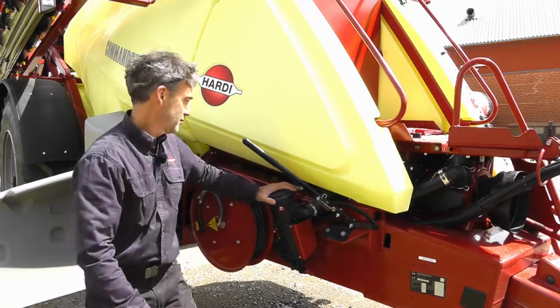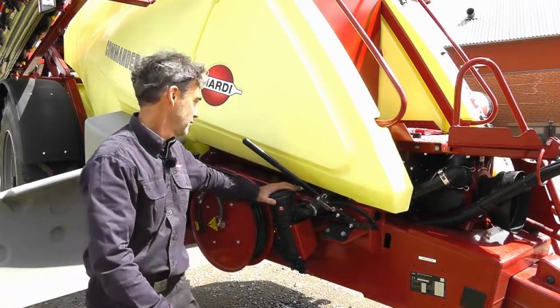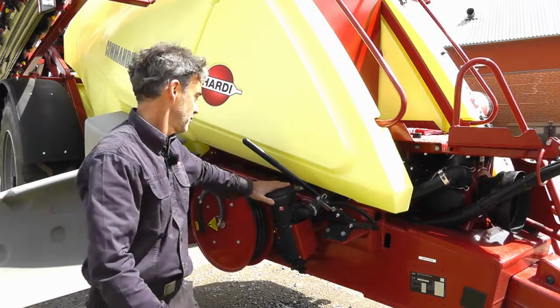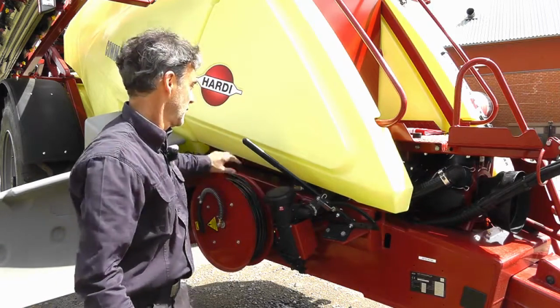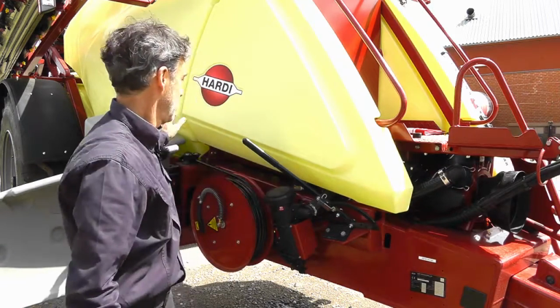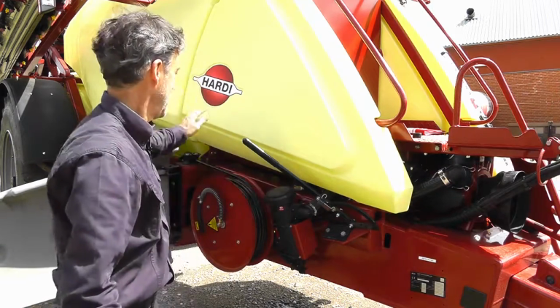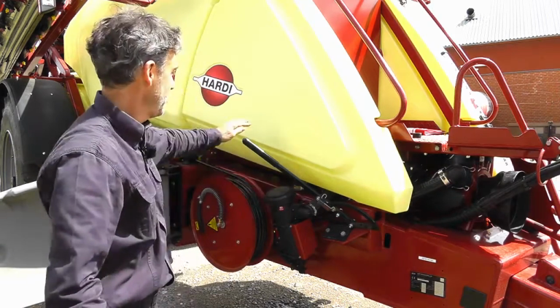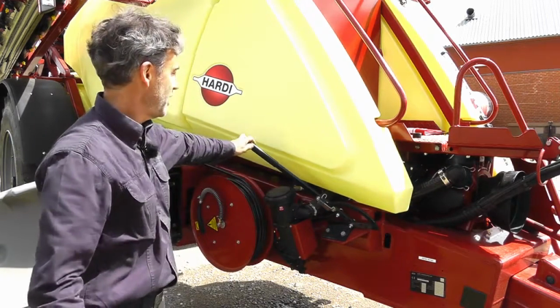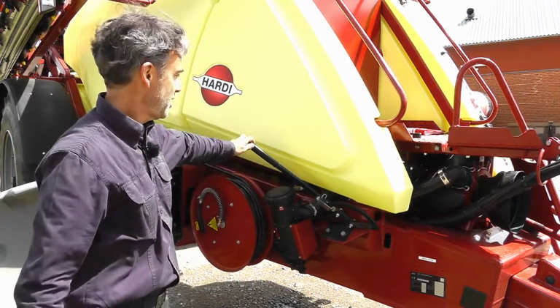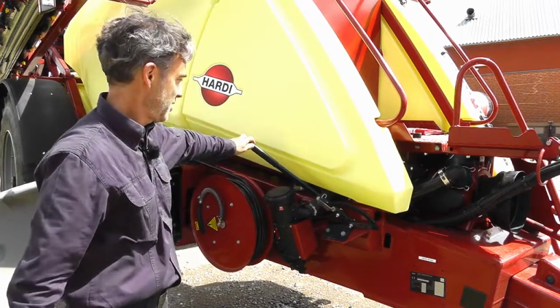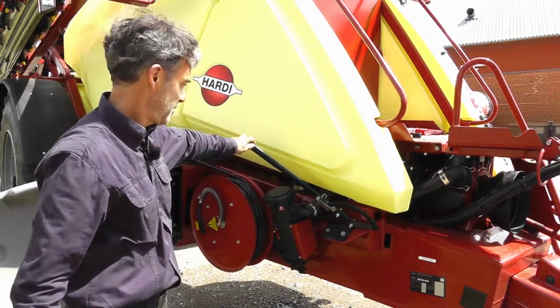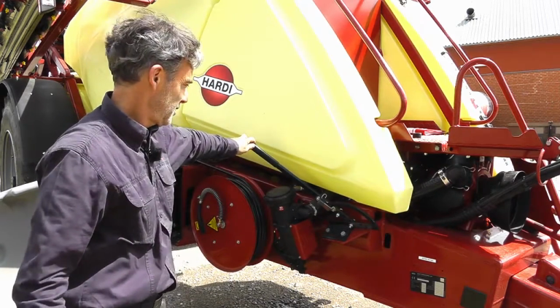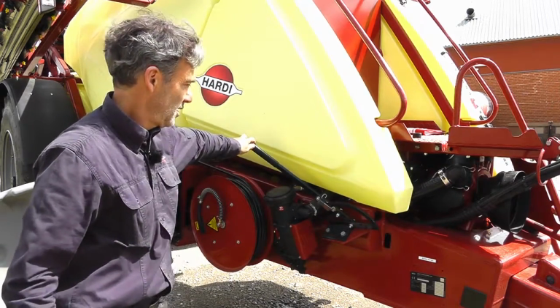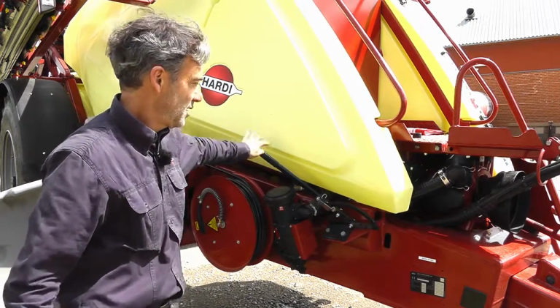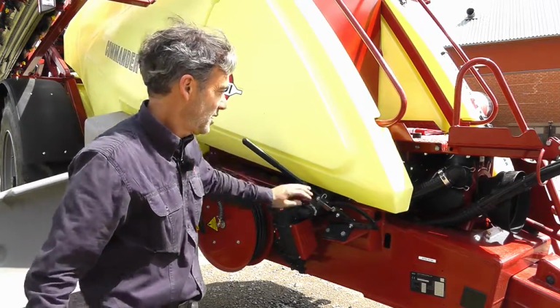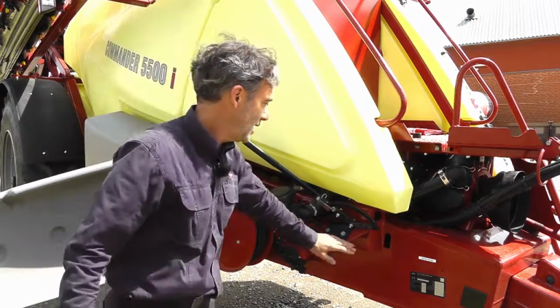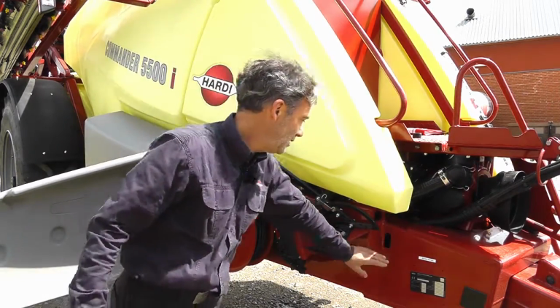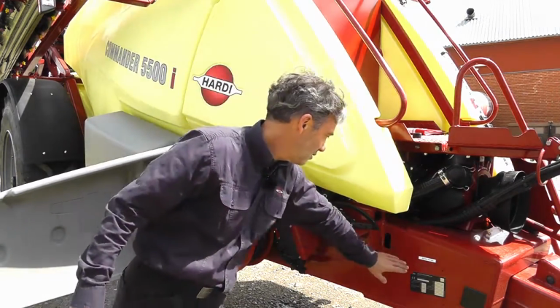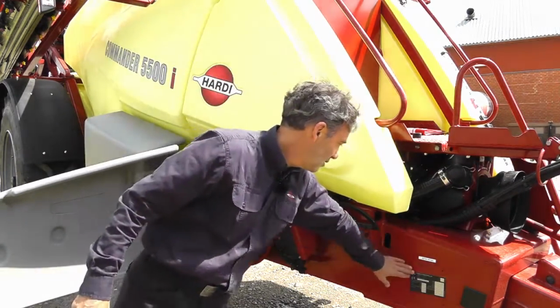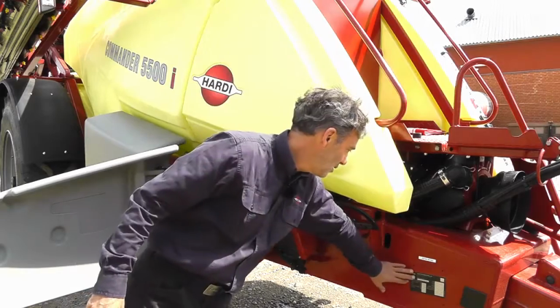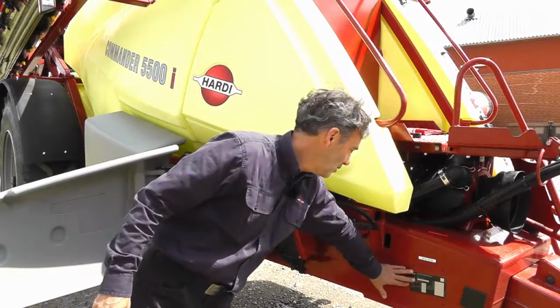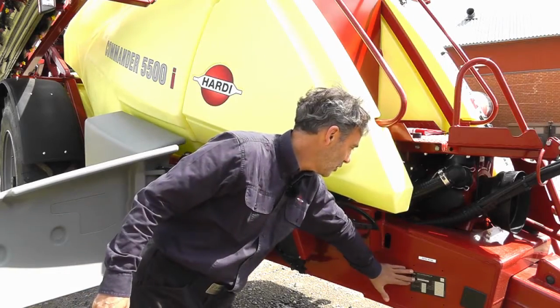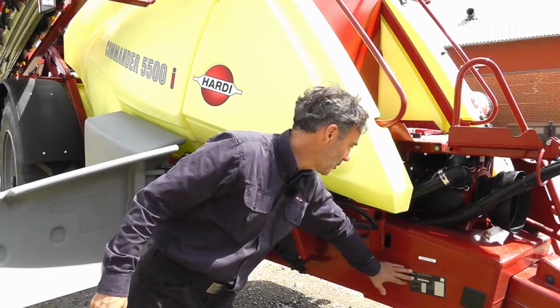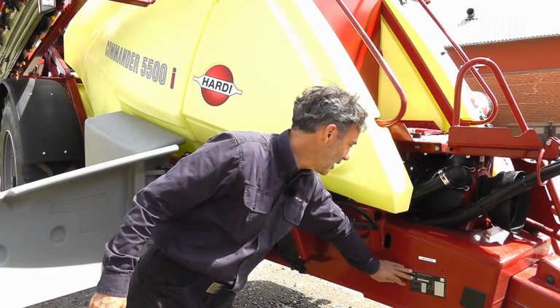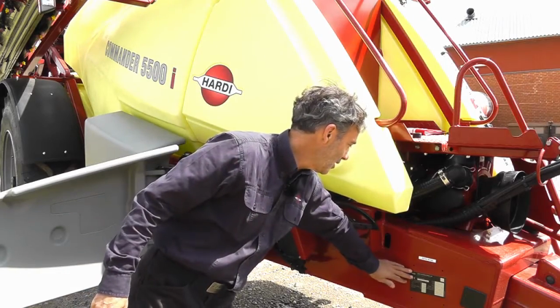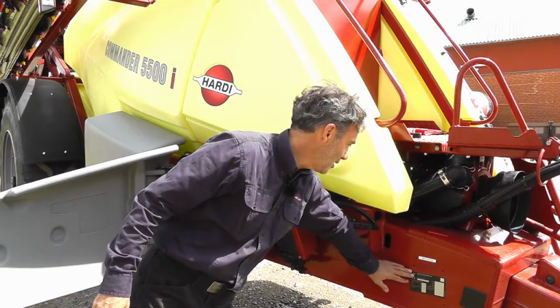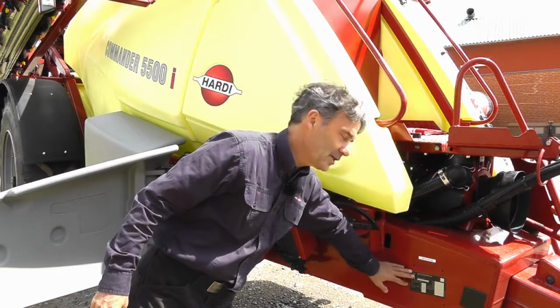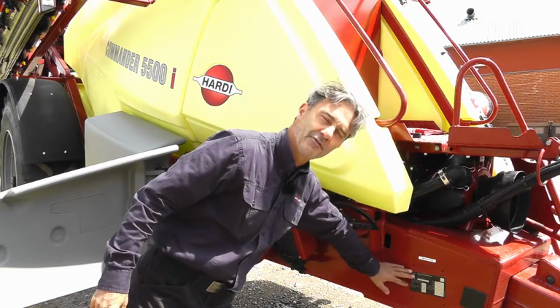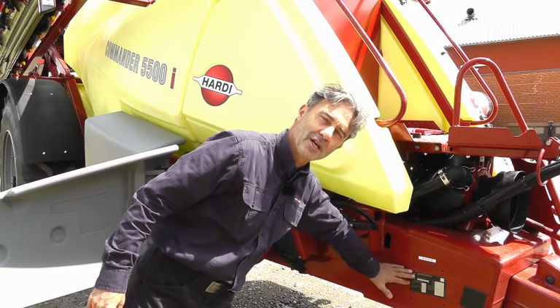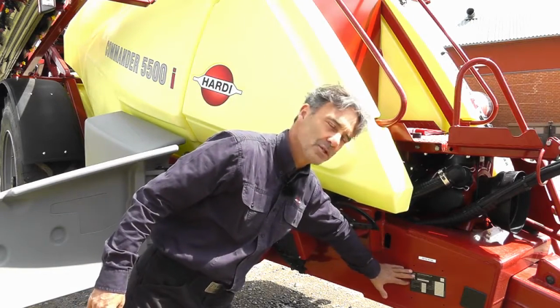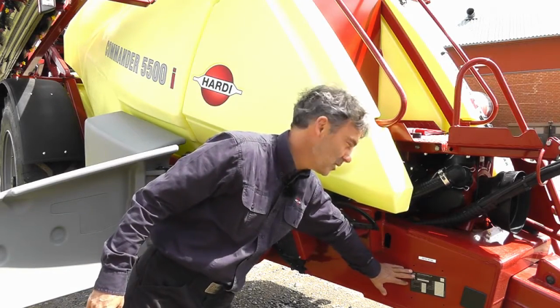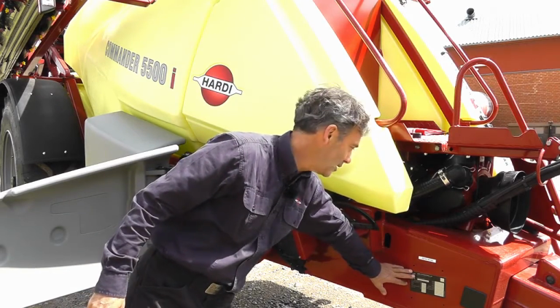The handbrake and the sprayer identification plate.